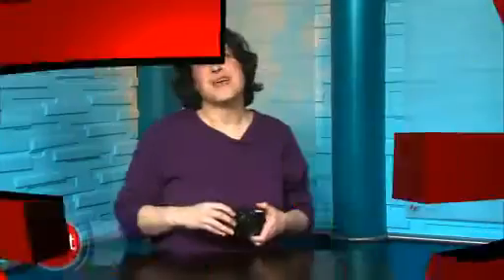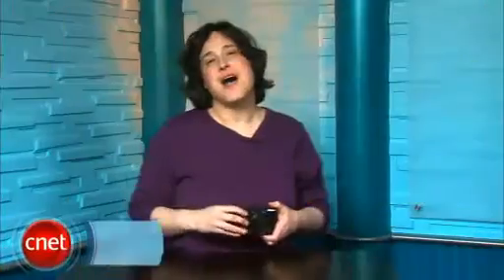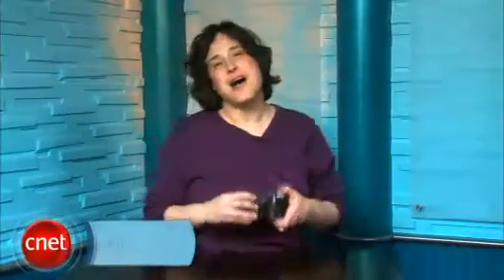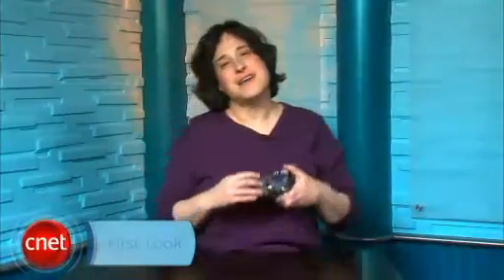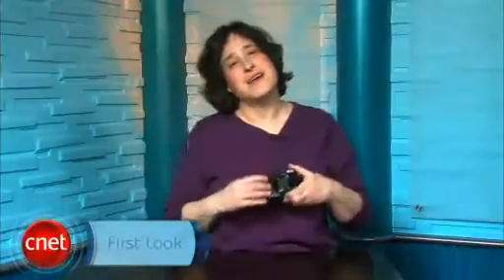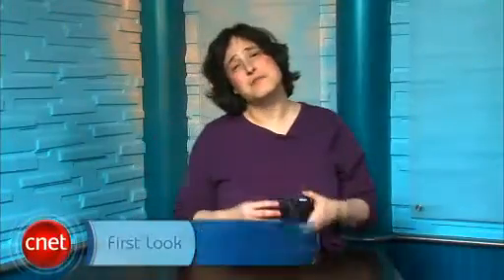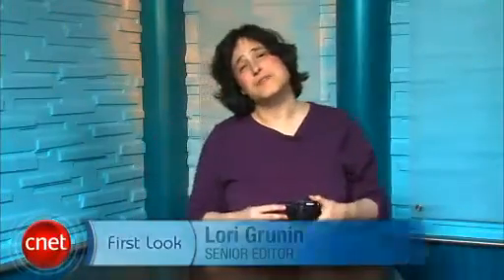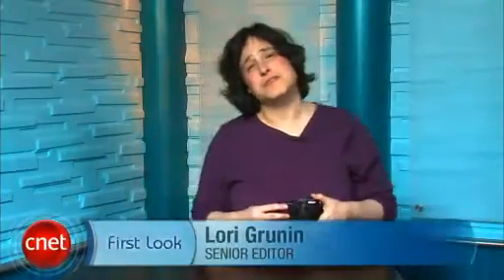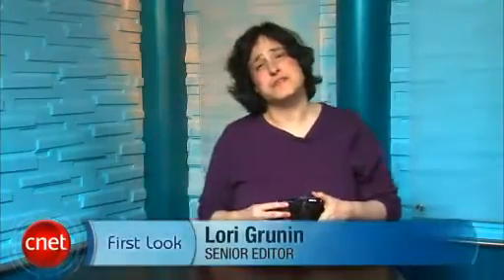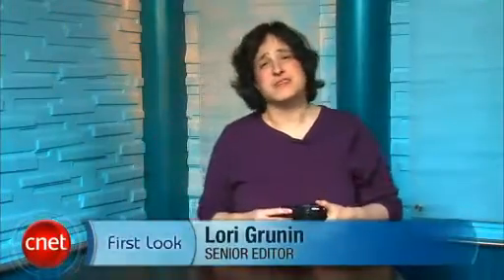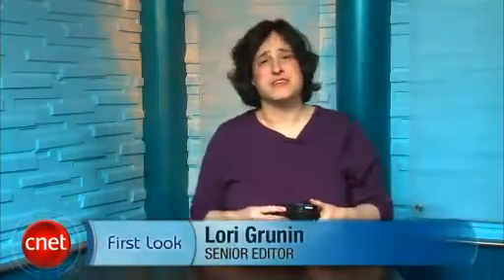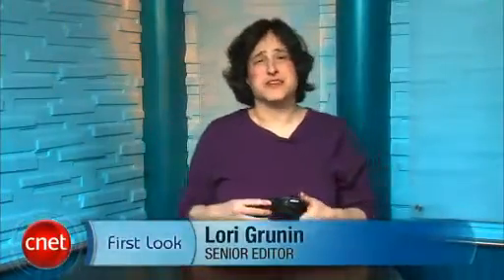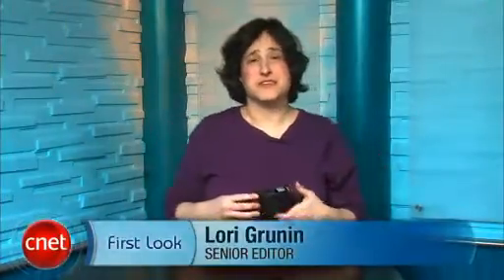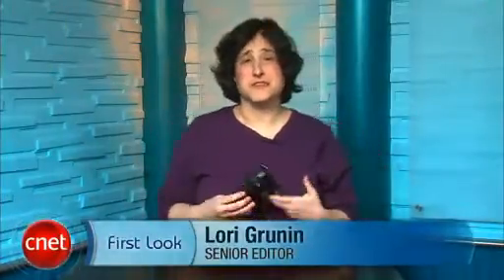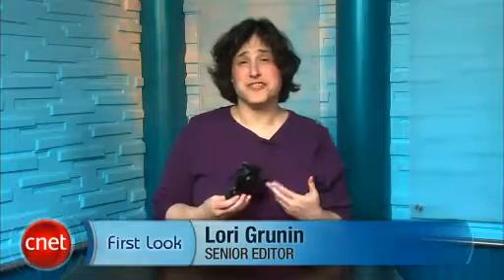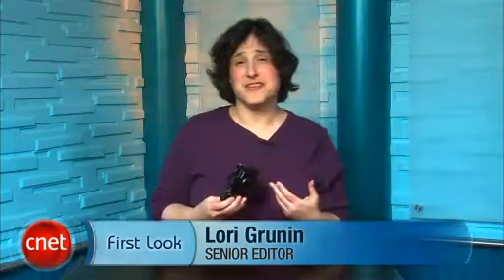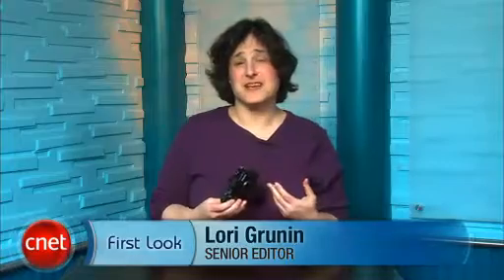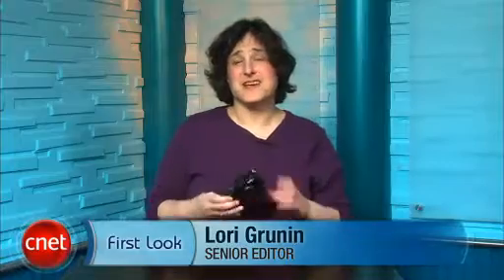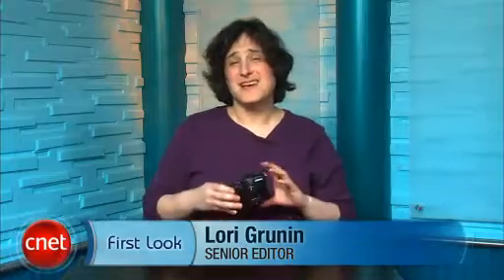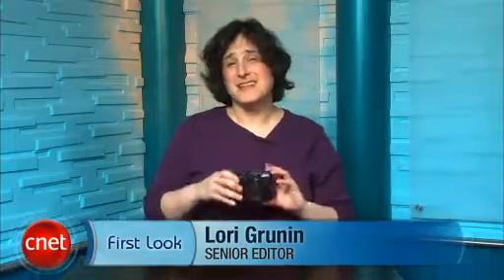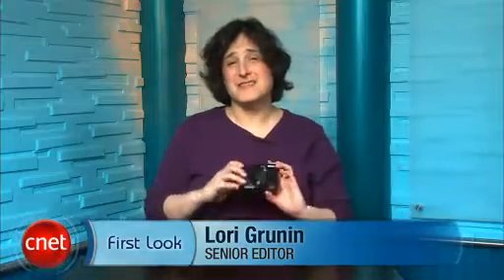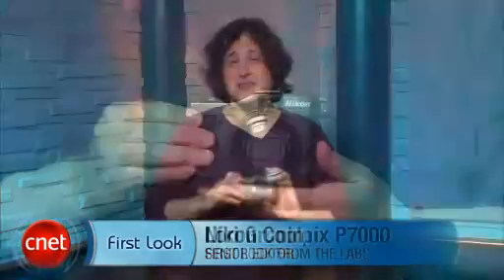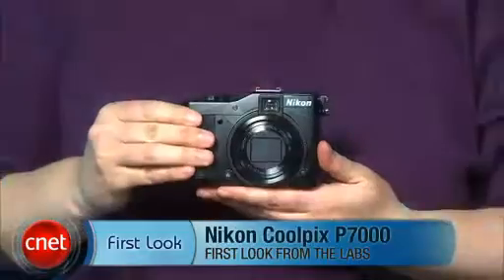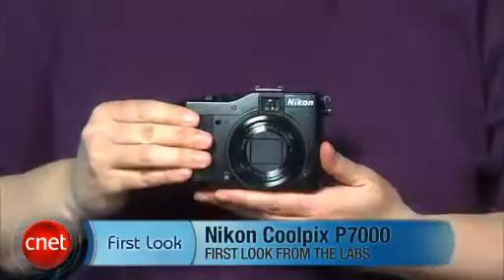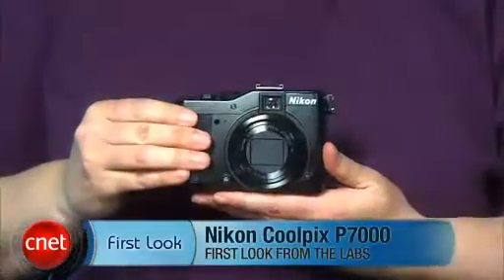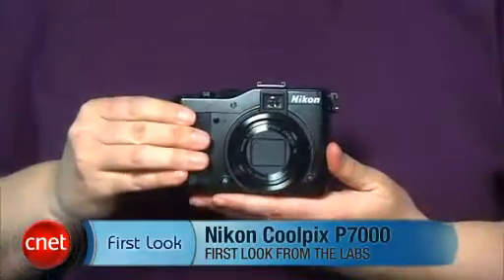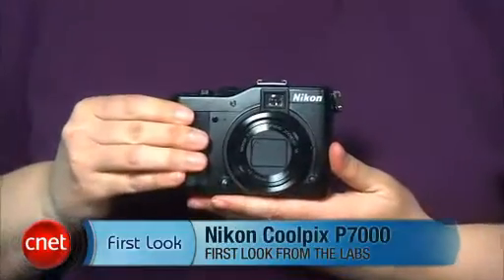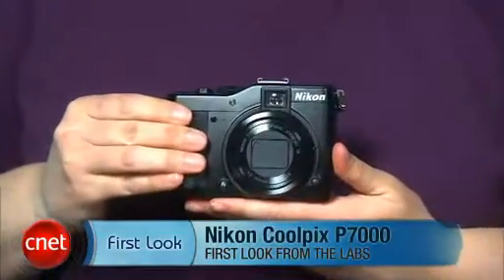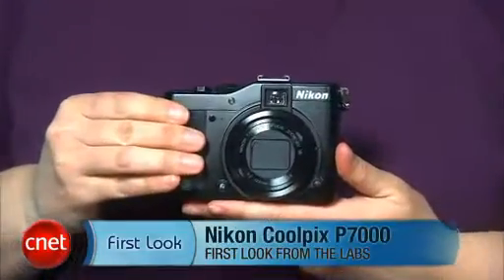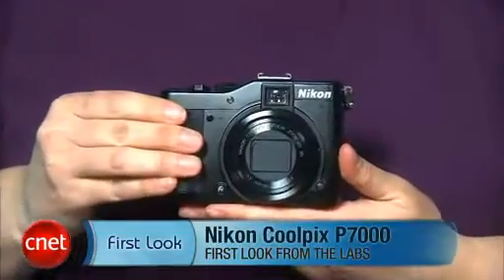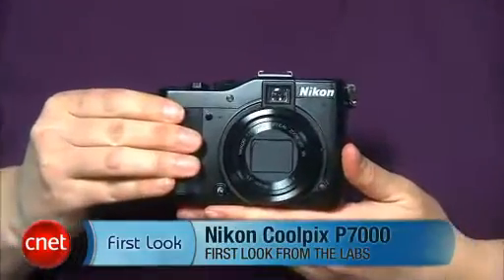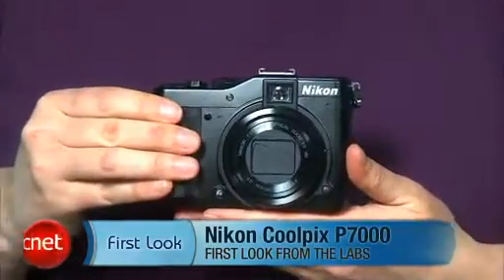Hi, I'm Laurie Grunin, Senior Editor for CNET, and this is the Nikon Coolpix P7000.